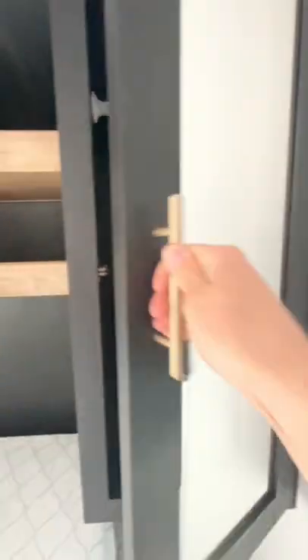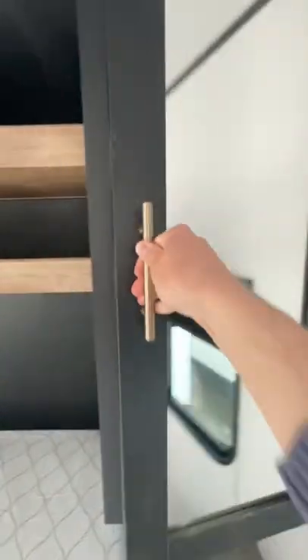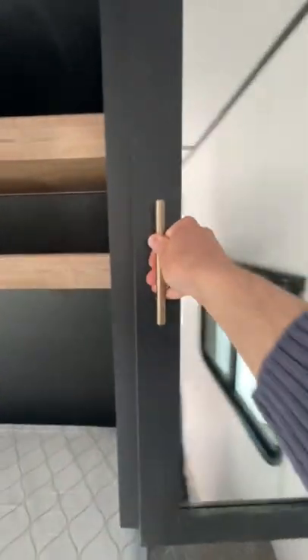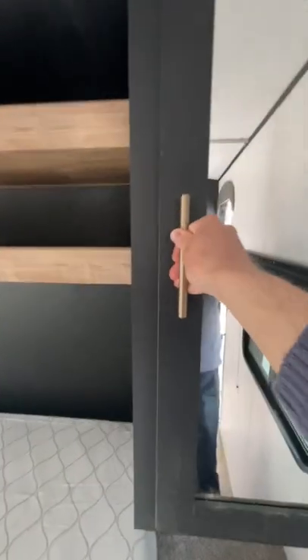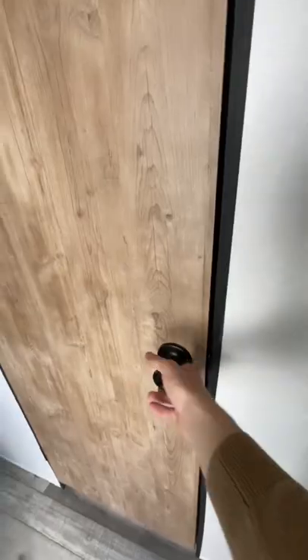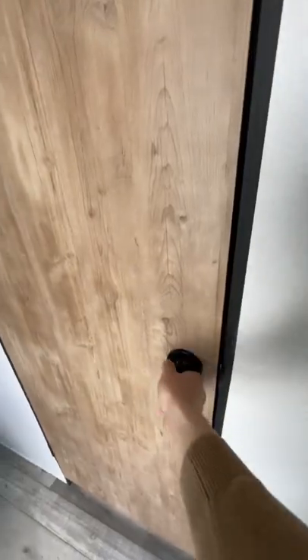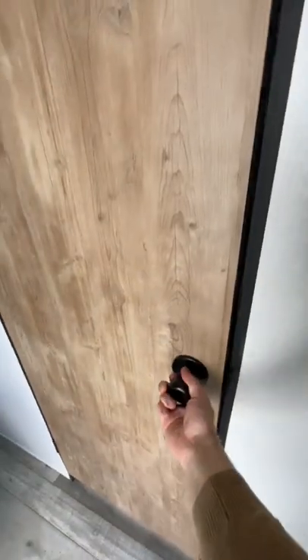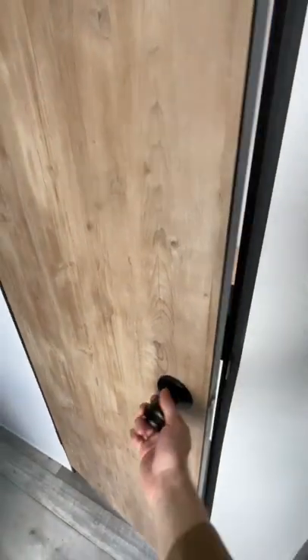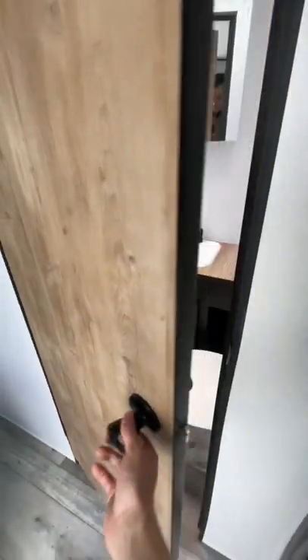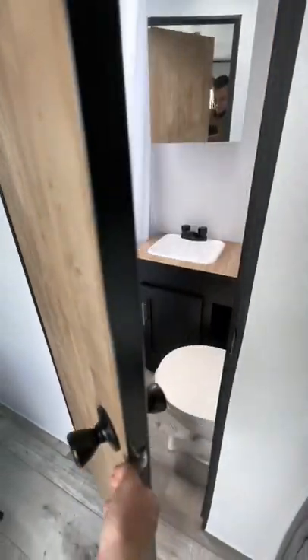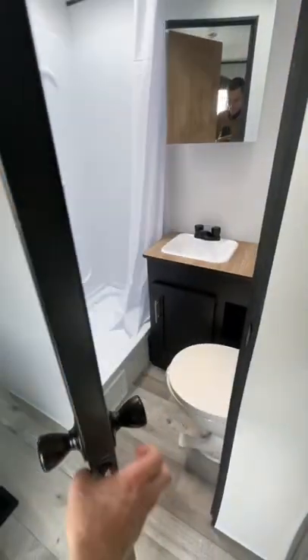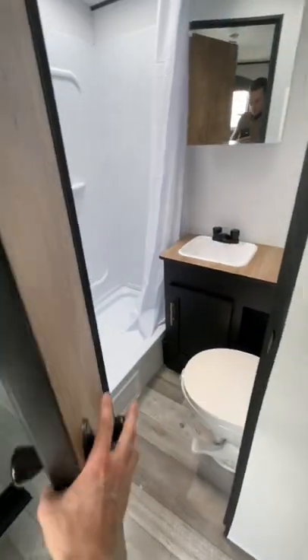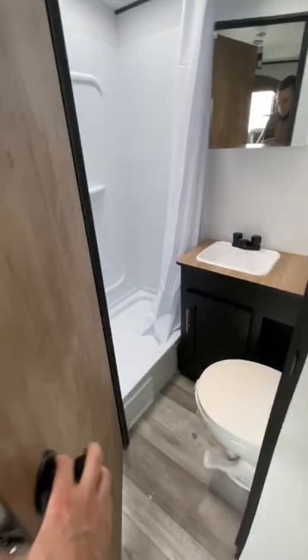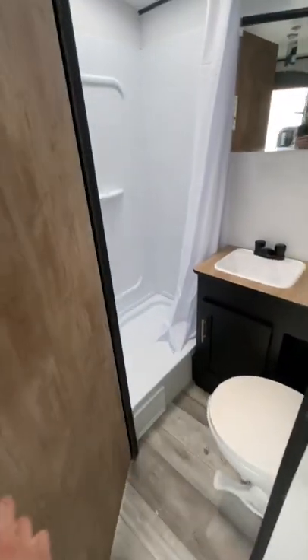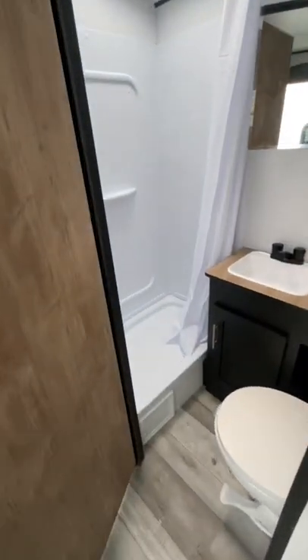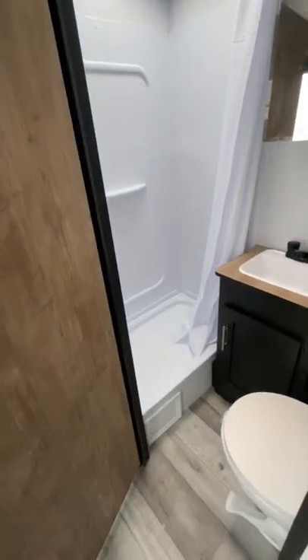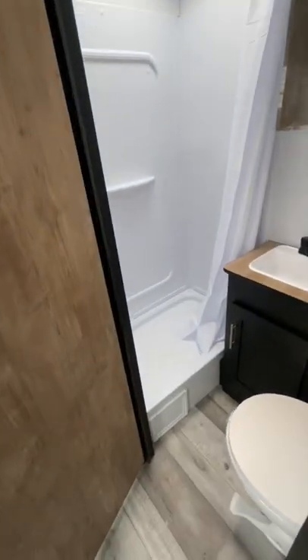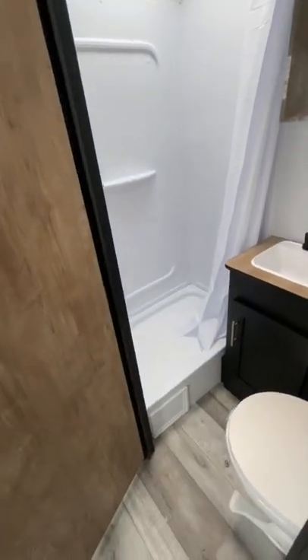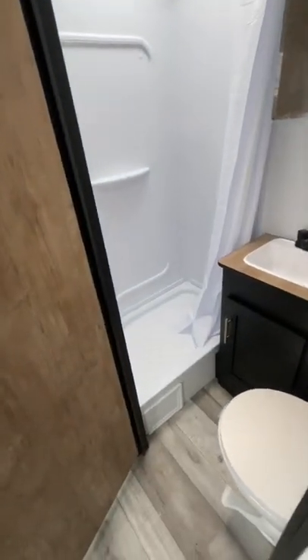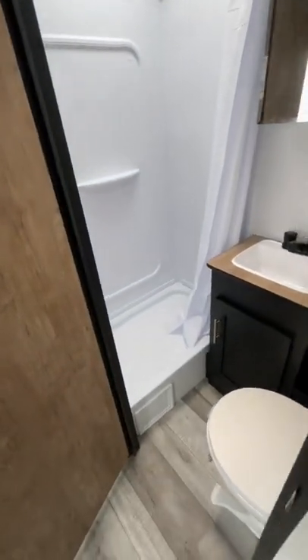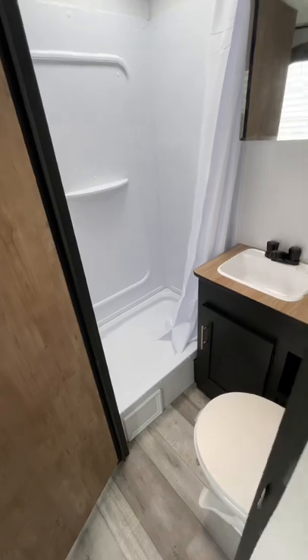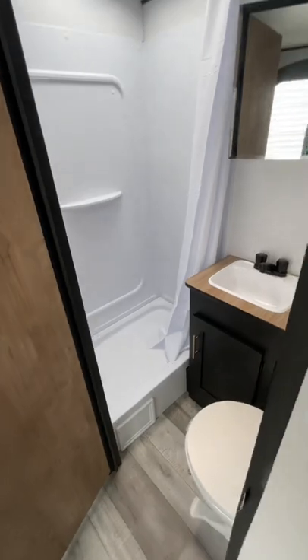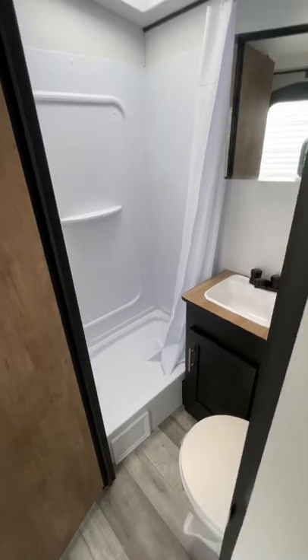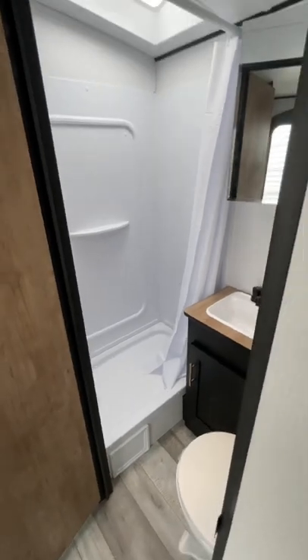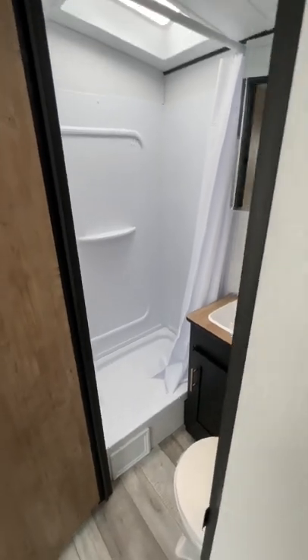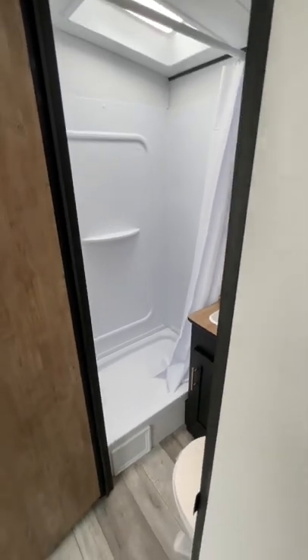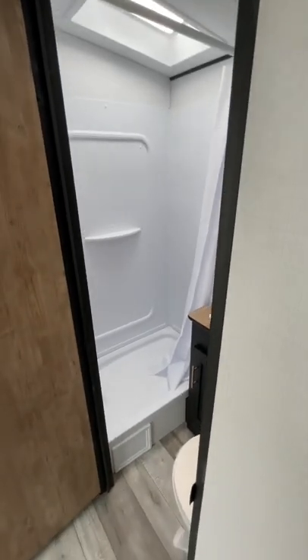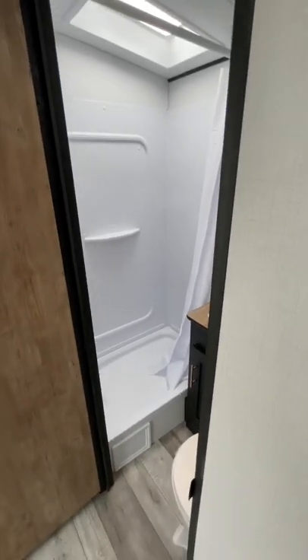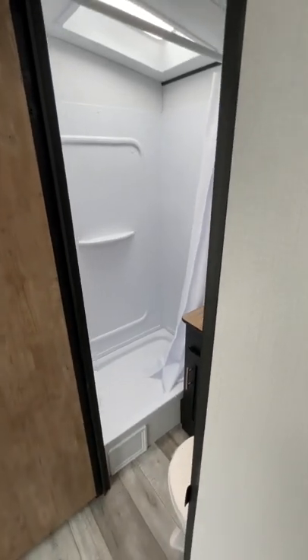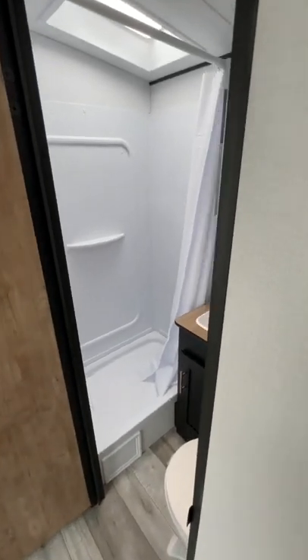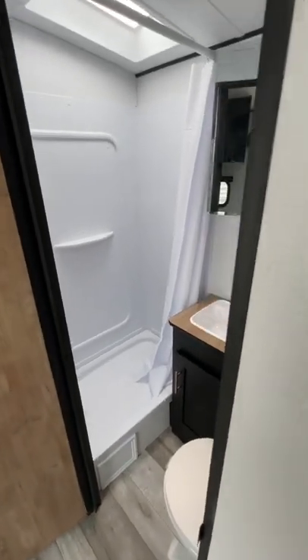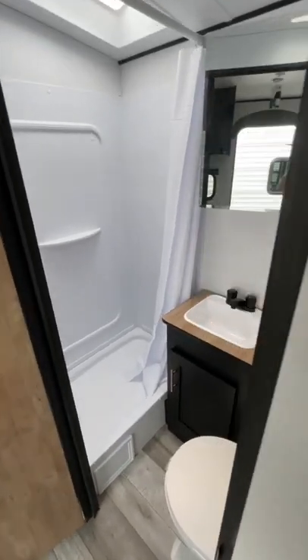Next up, we've got an enclosed bathroom with a nice spacious shower, storage down below, and a medicine cabinet up top.